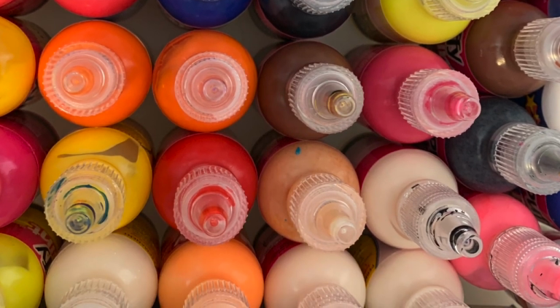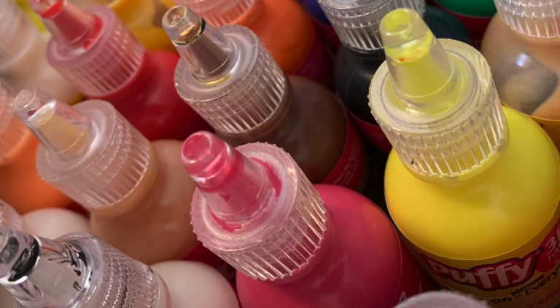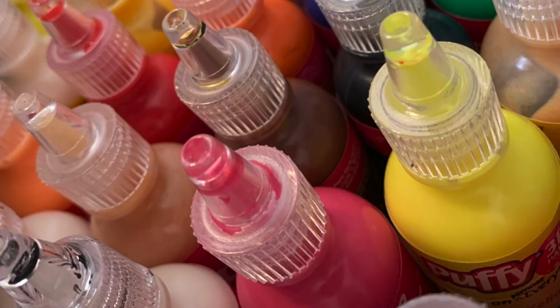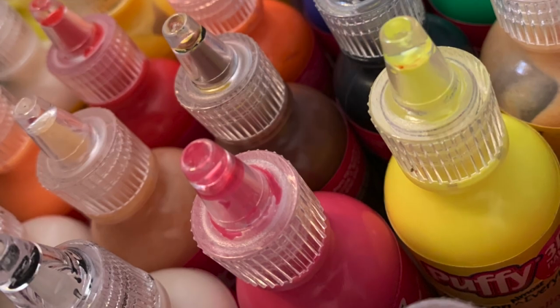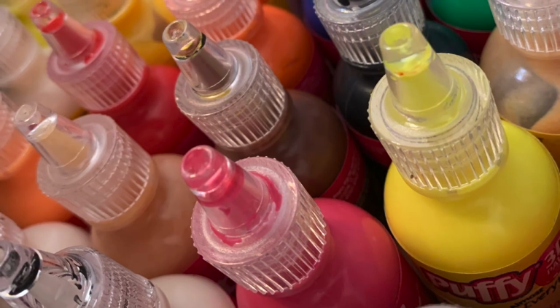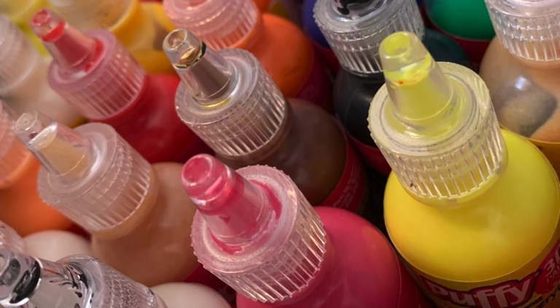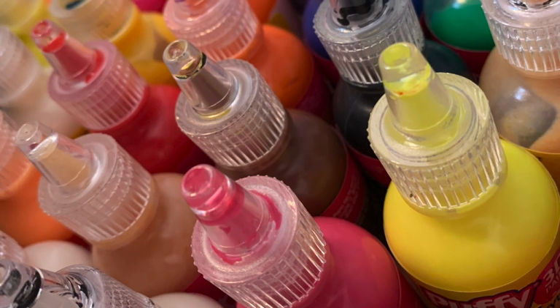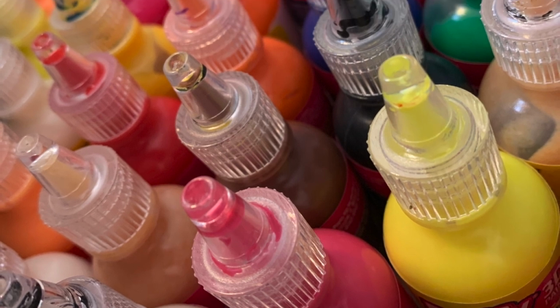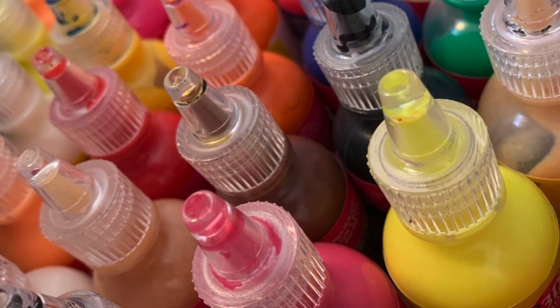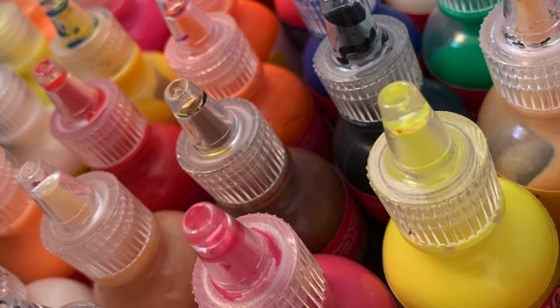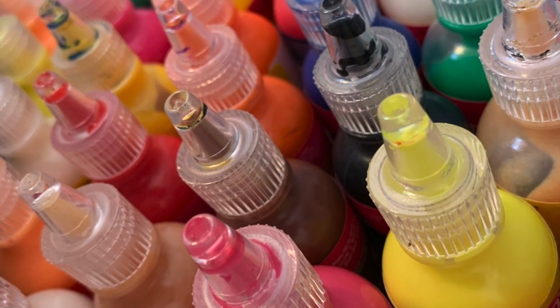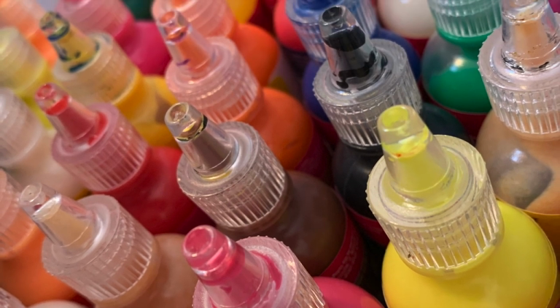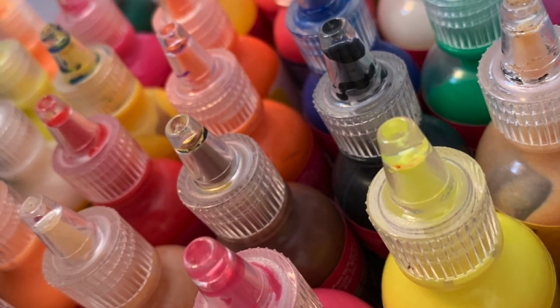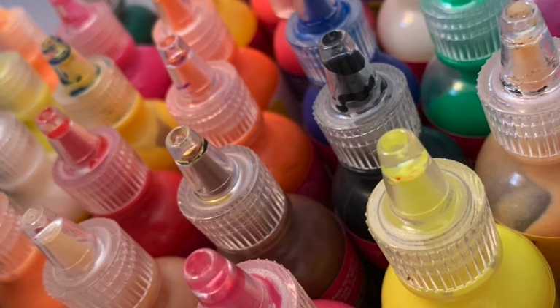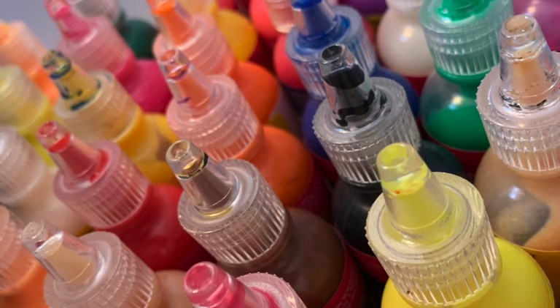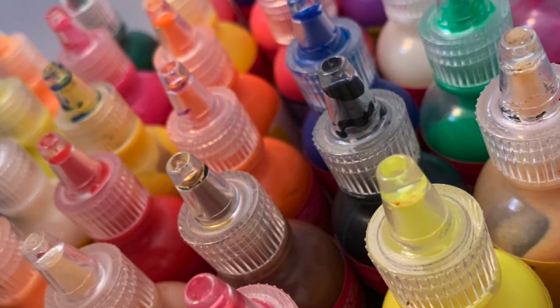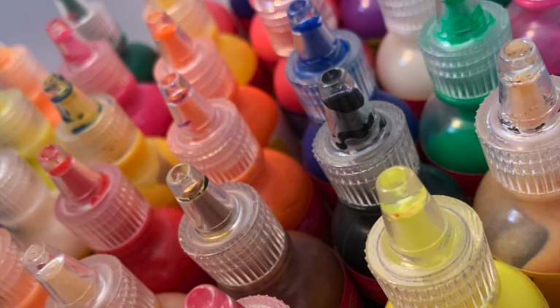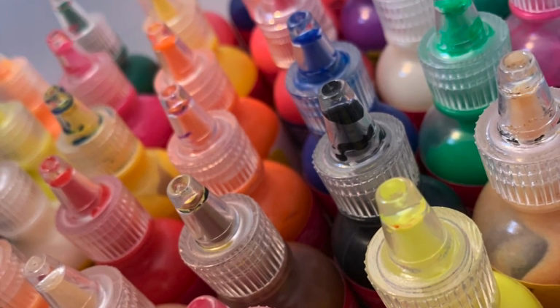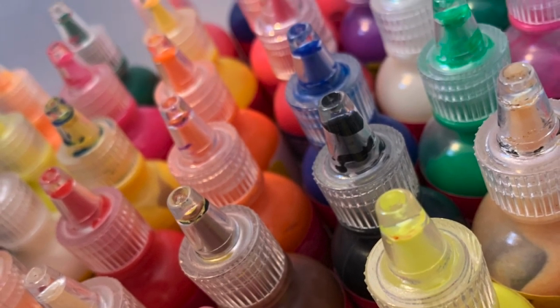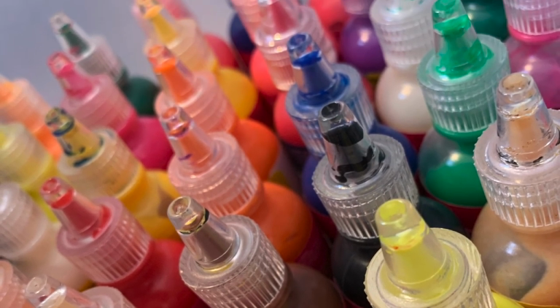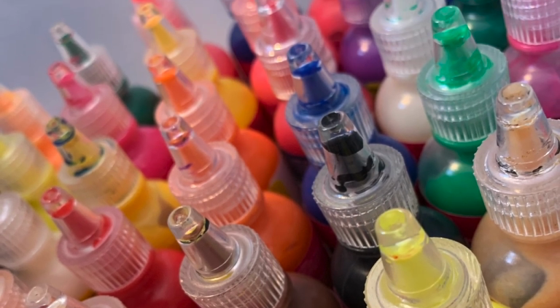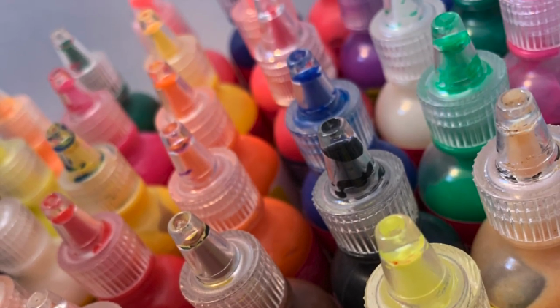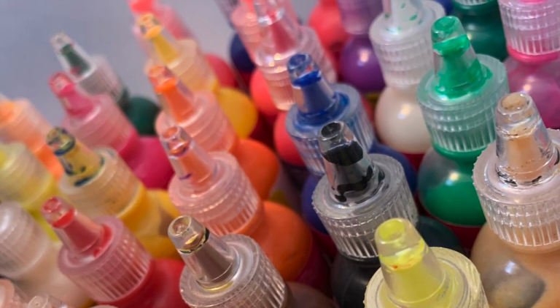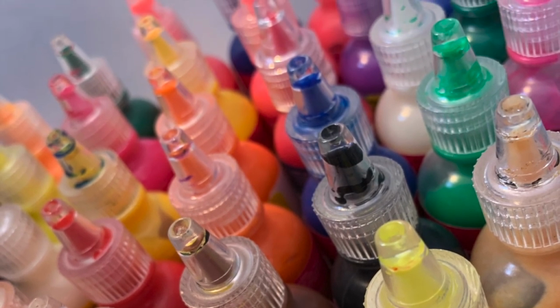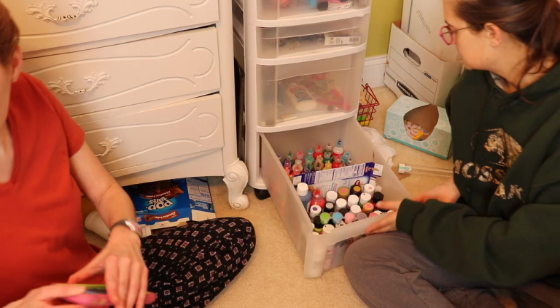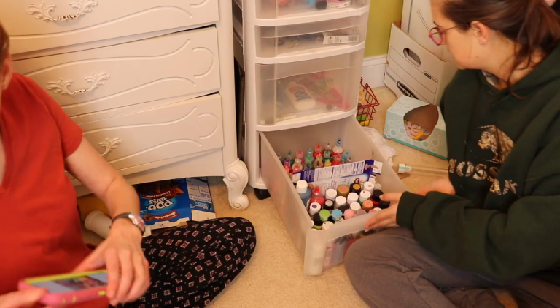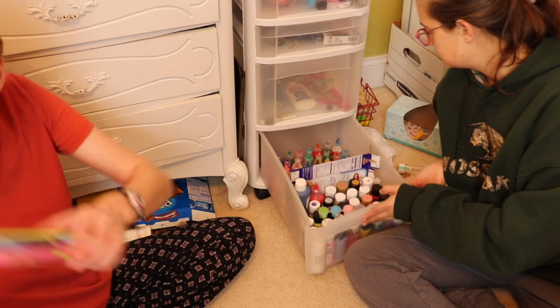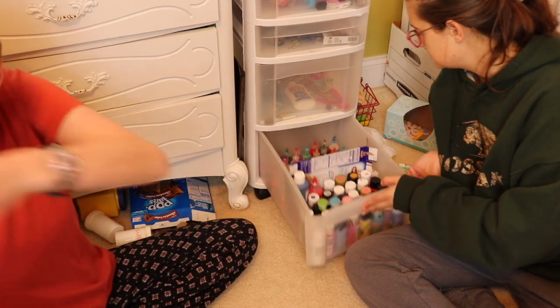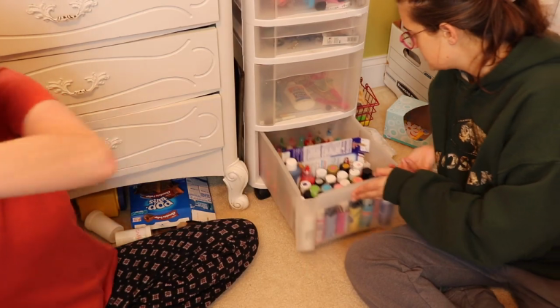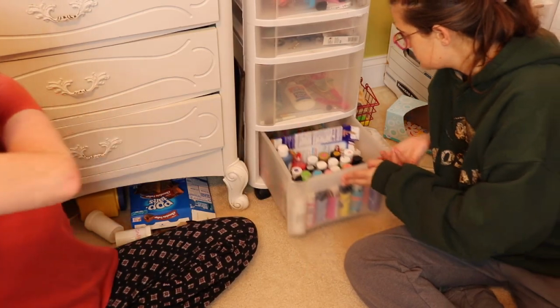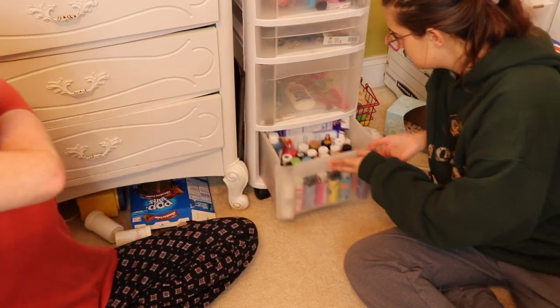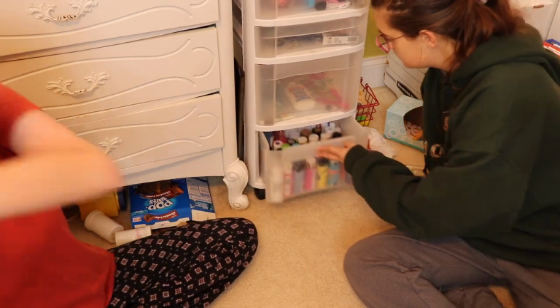That was the first drawer done, and then on to the next drawer of just all kinds of randomness.